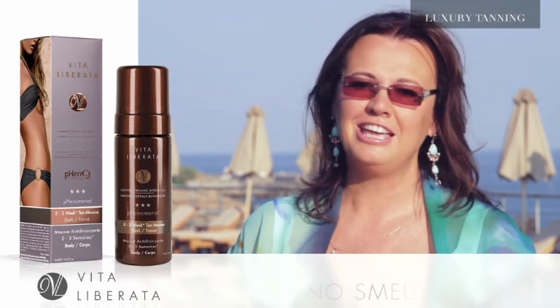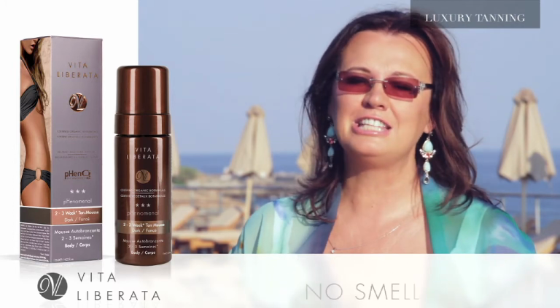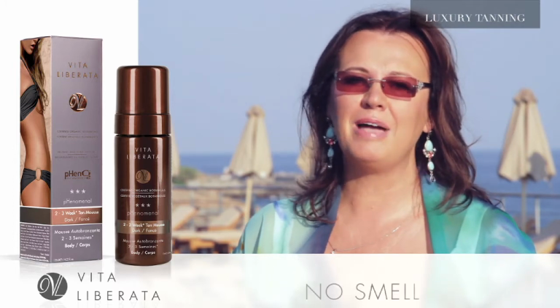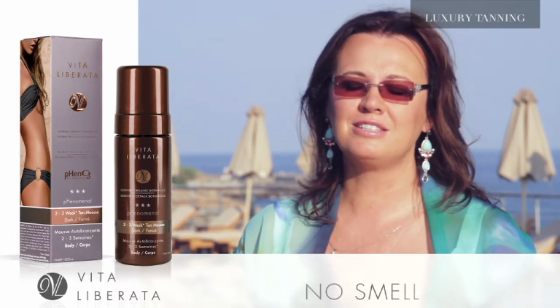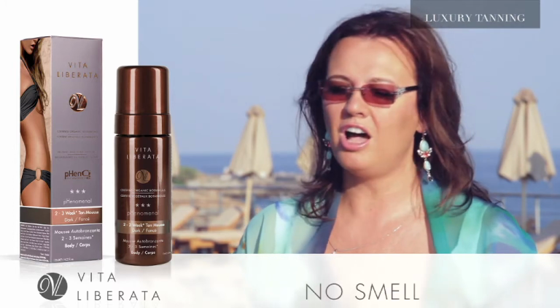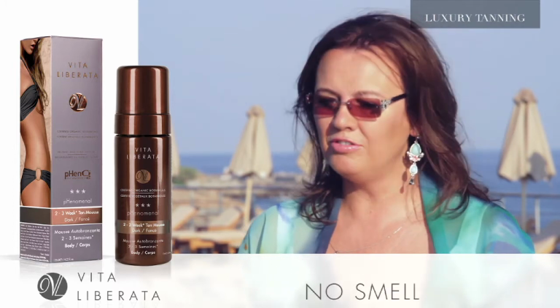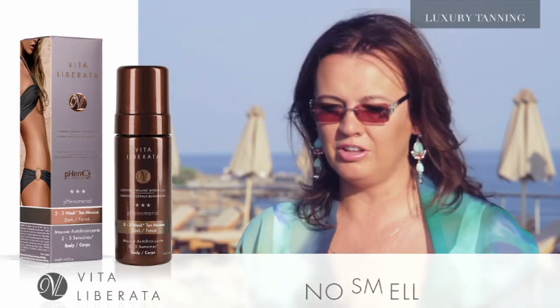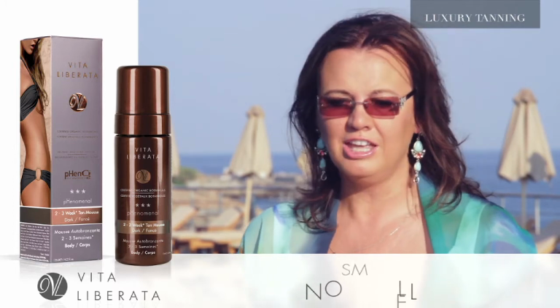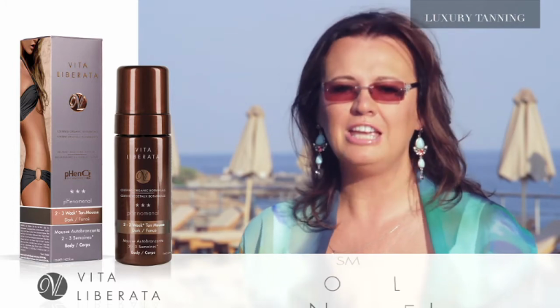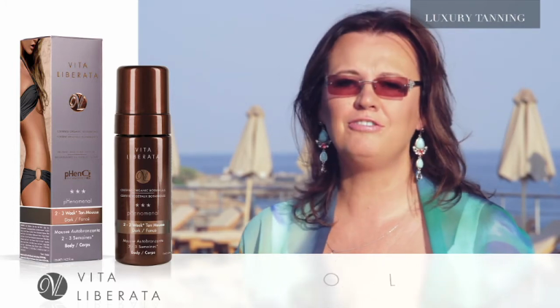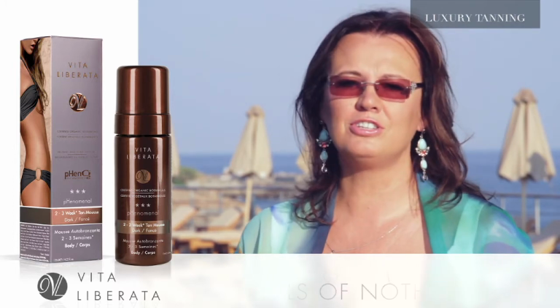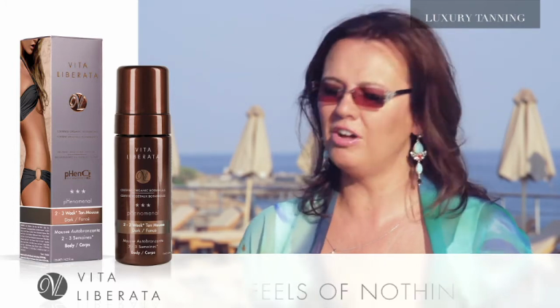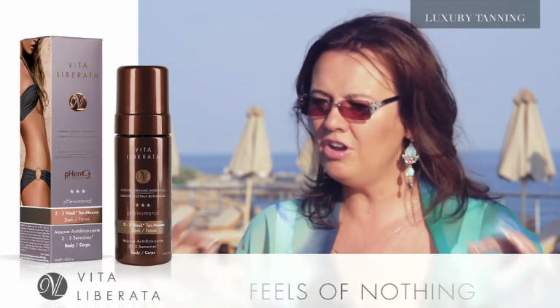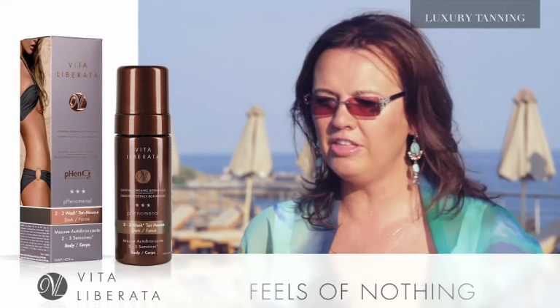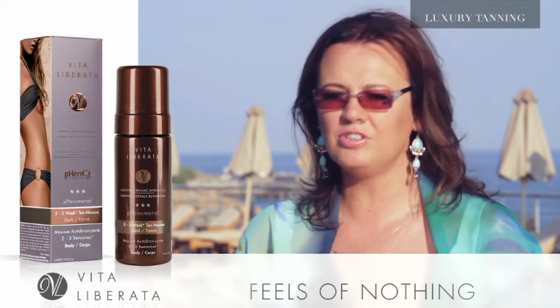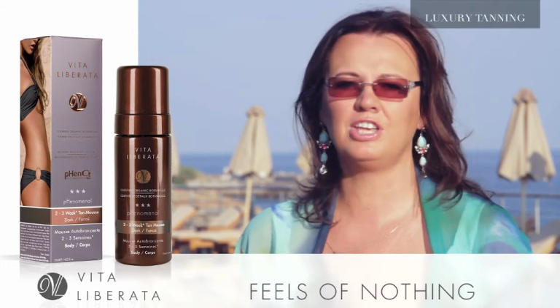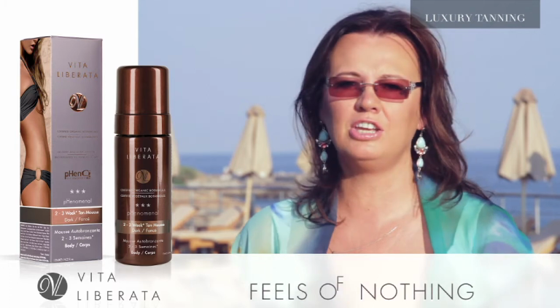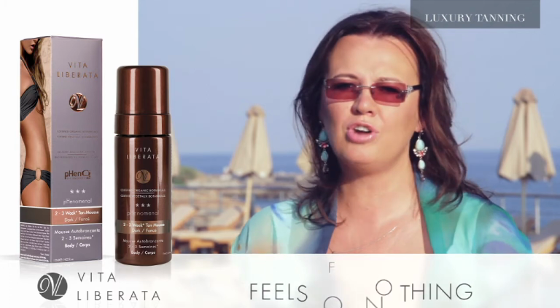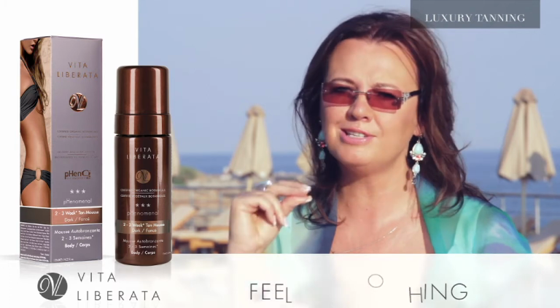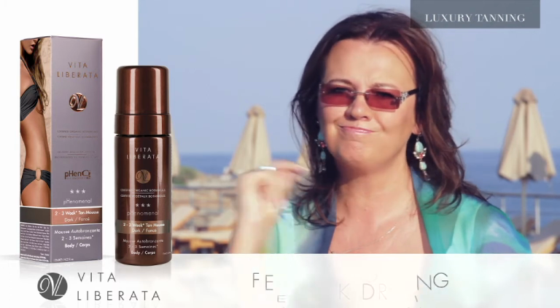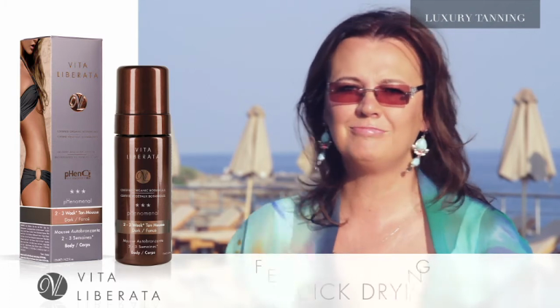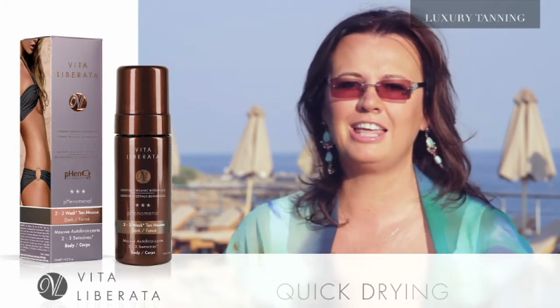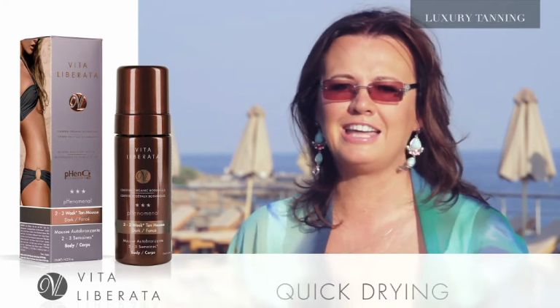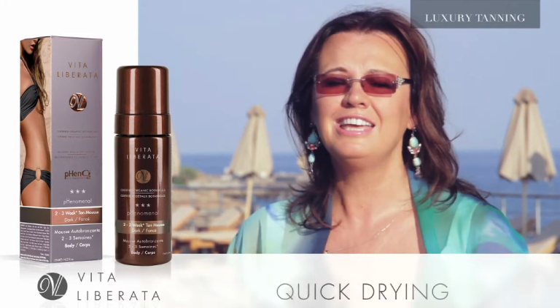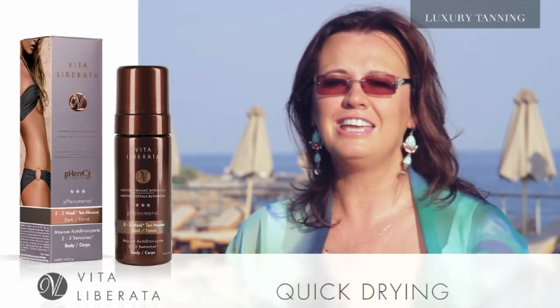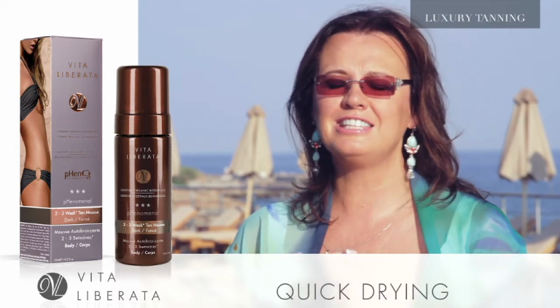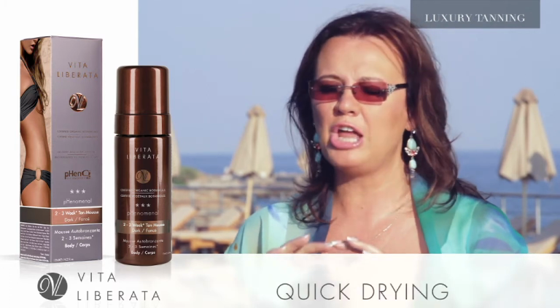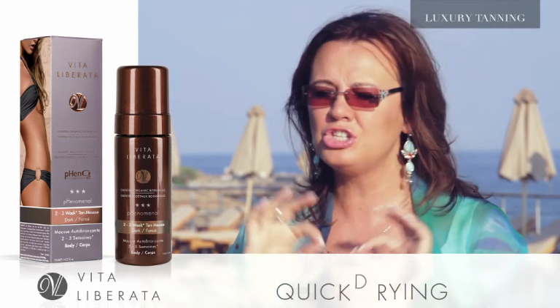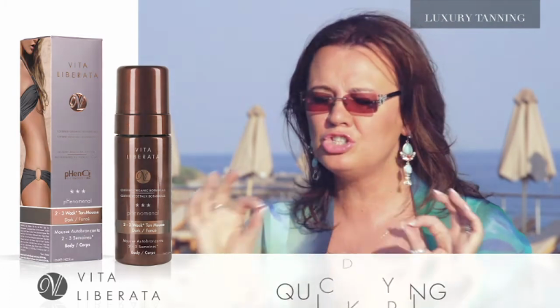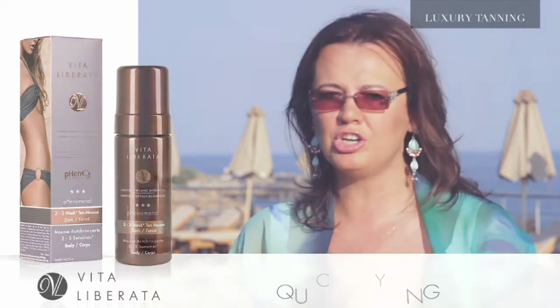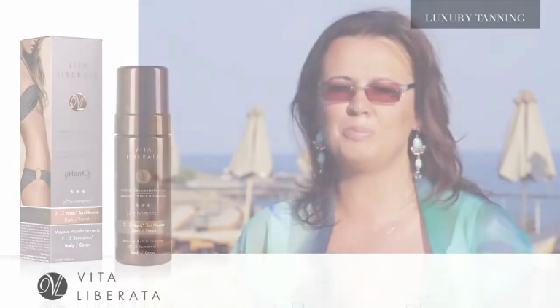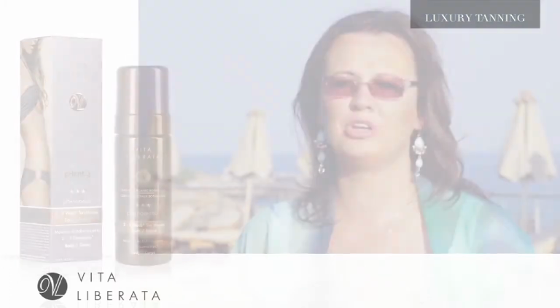It smells of nothing. It feels of nothing on the skin. It dries like that. It is an astonishing product.